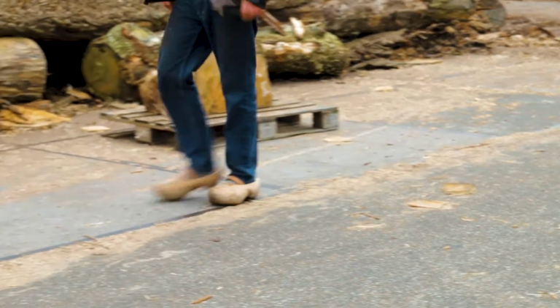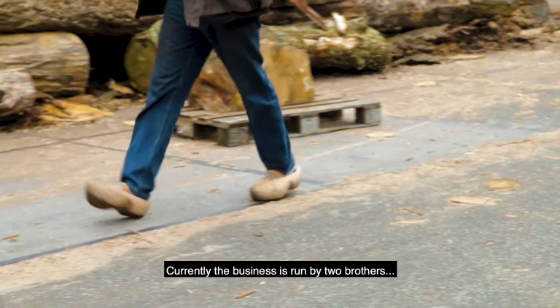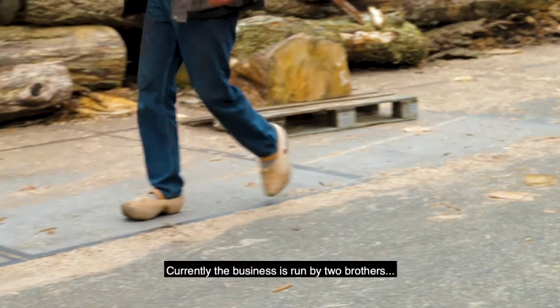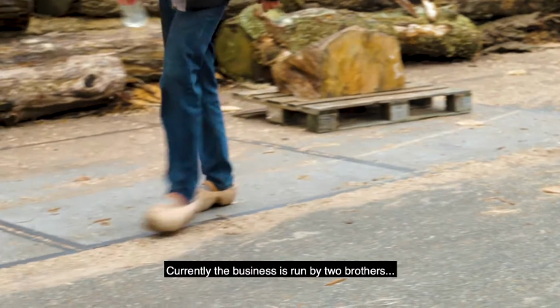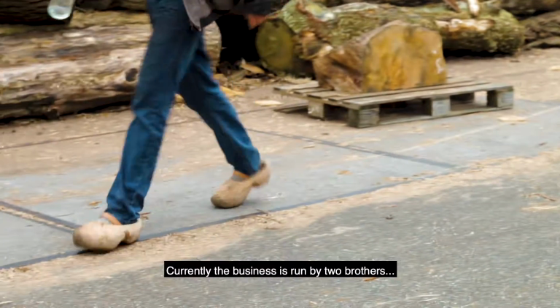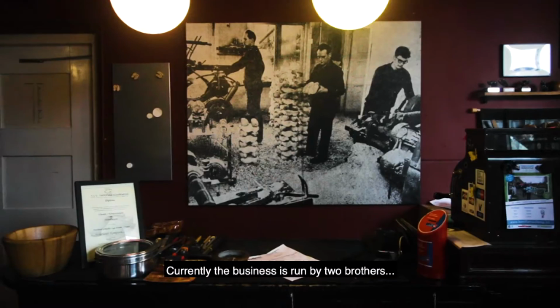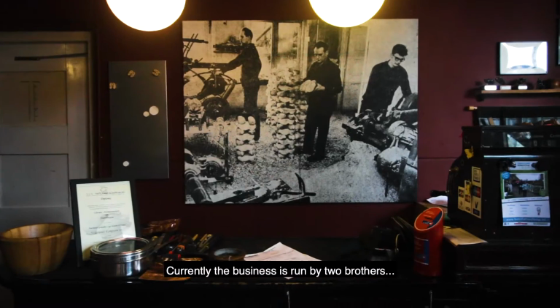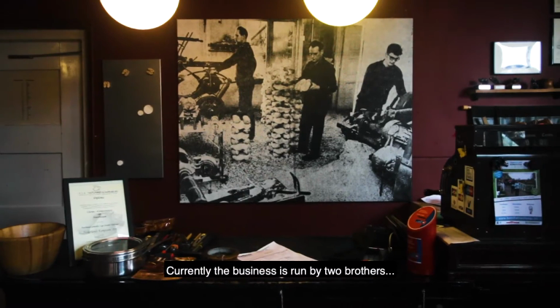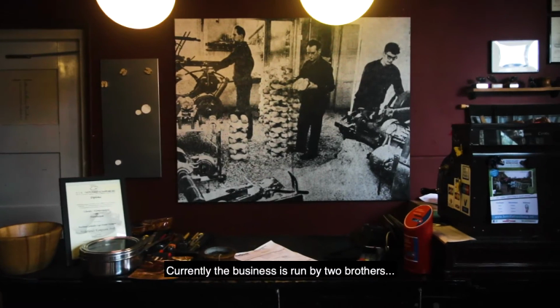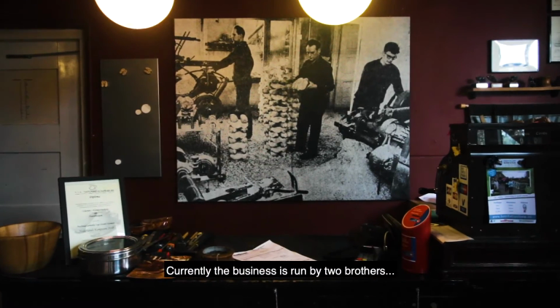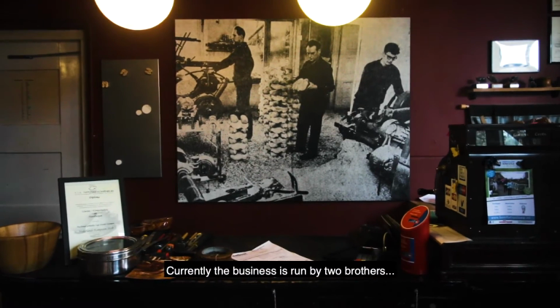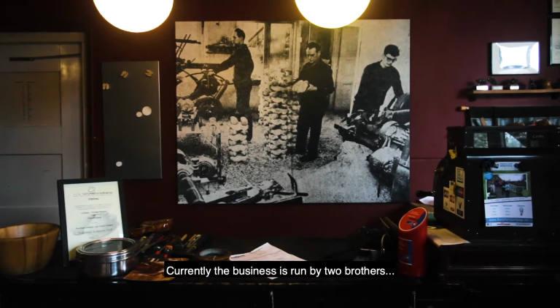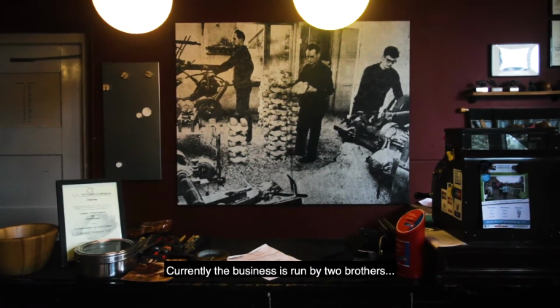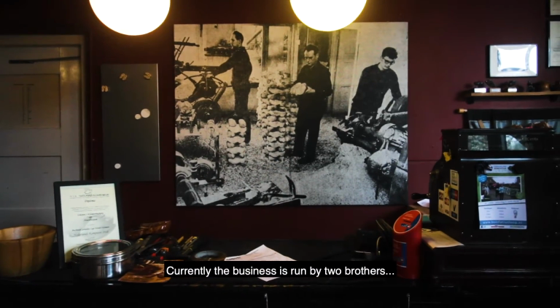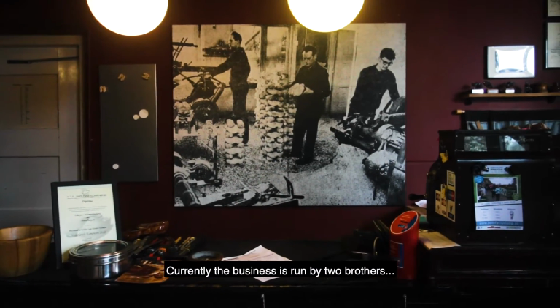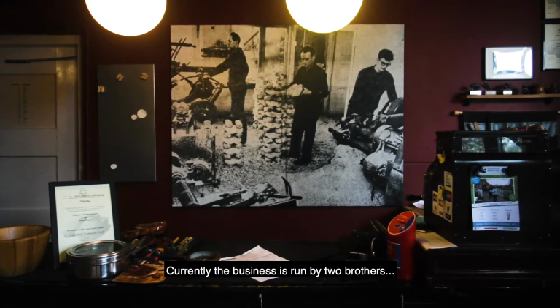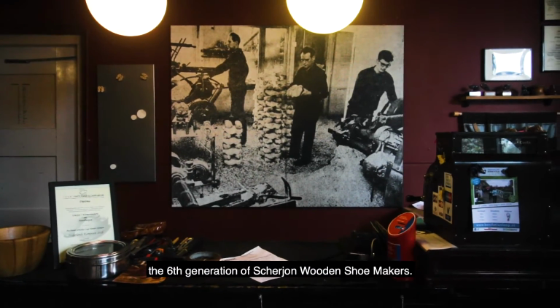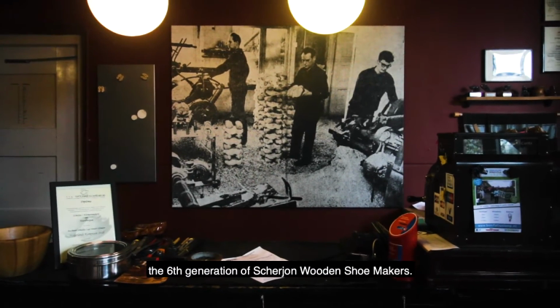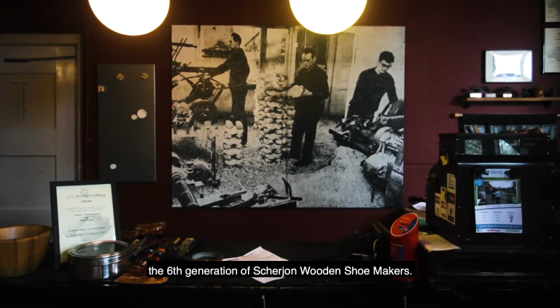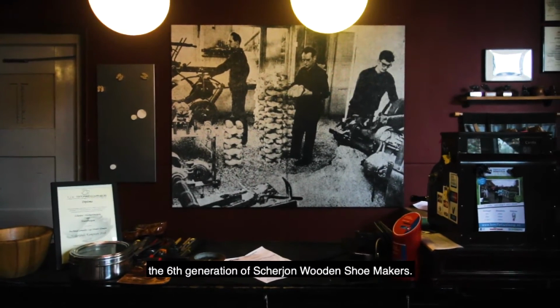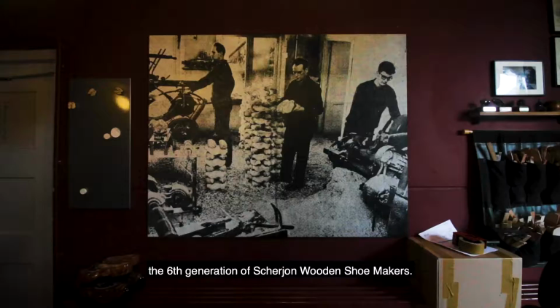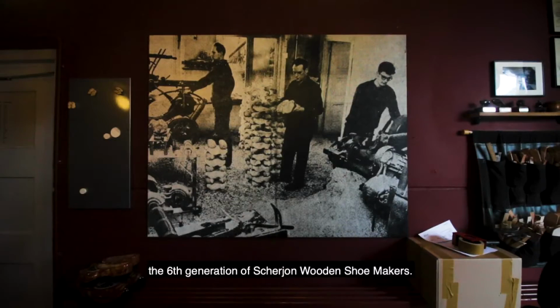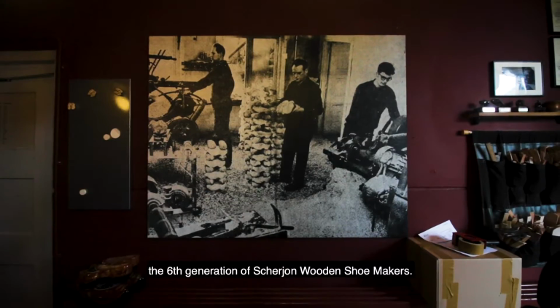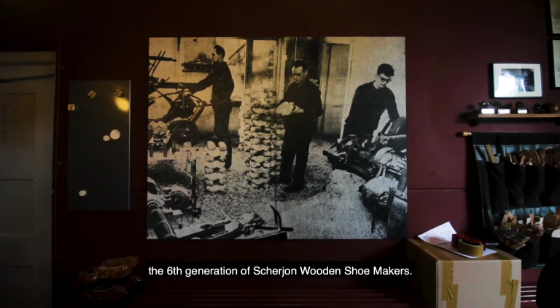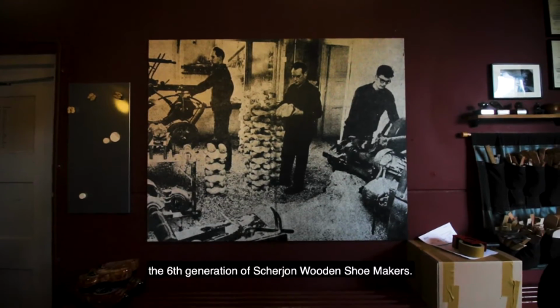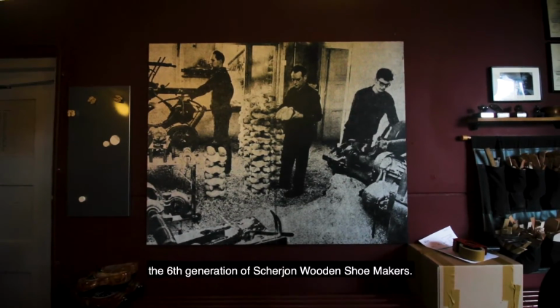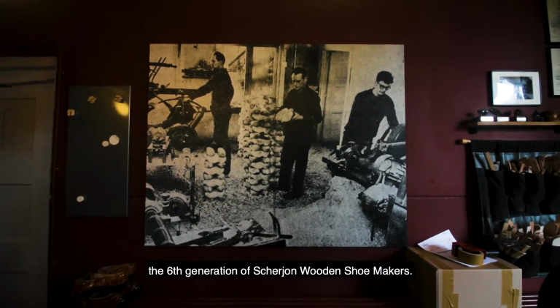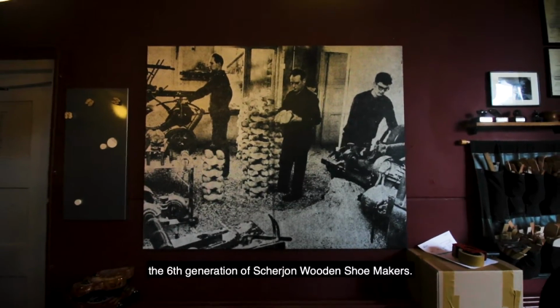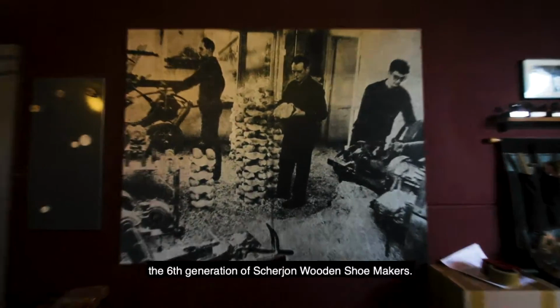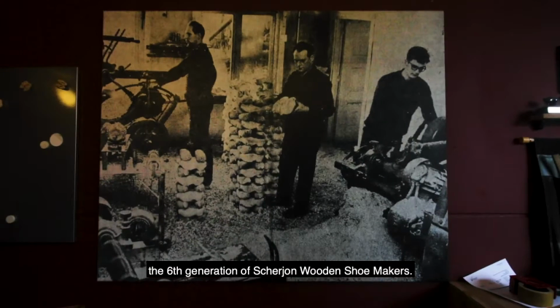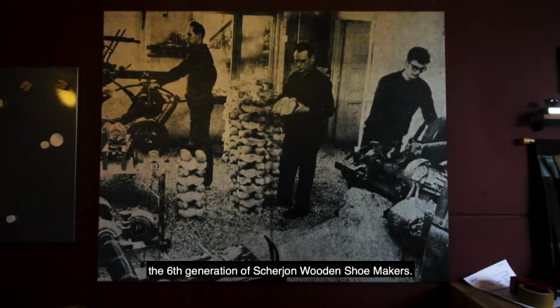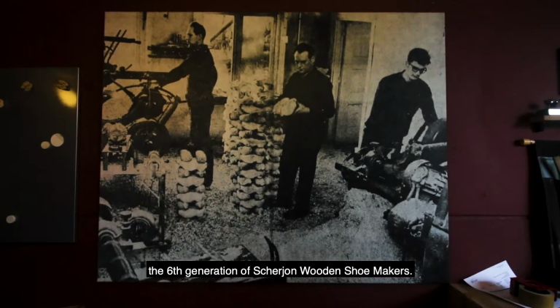Currently, the business is run by two brothers — the sixth generation of Skerion wooden shoemakers.